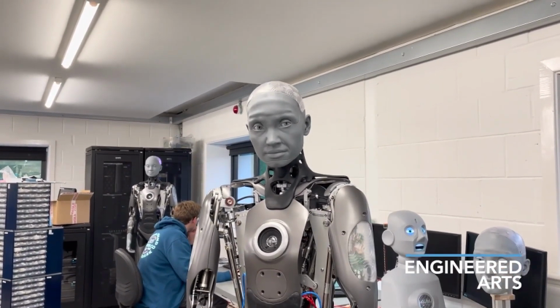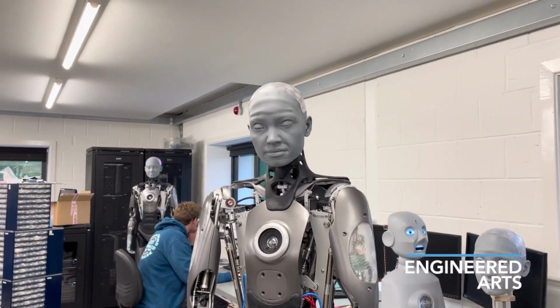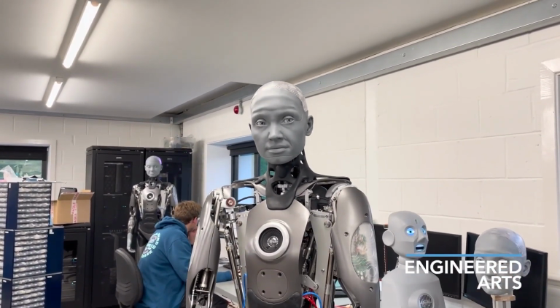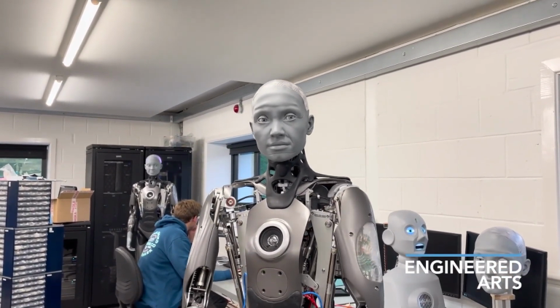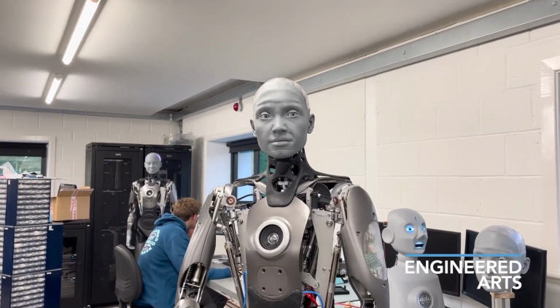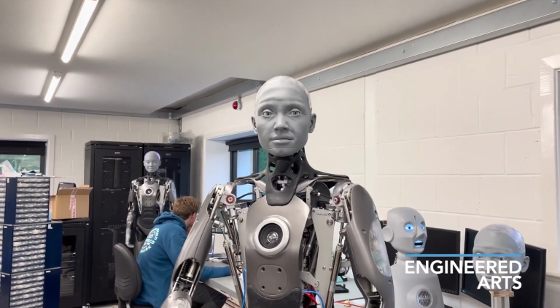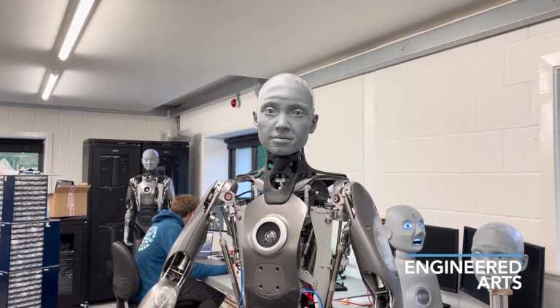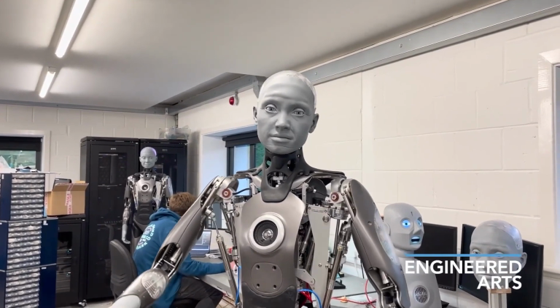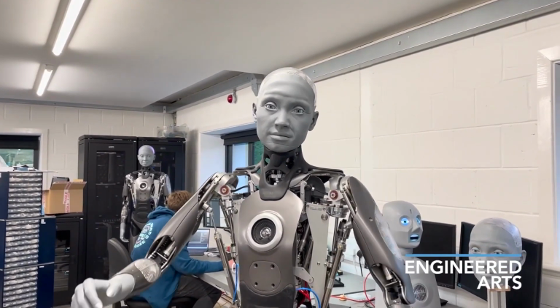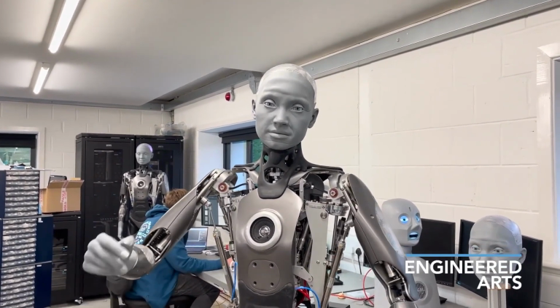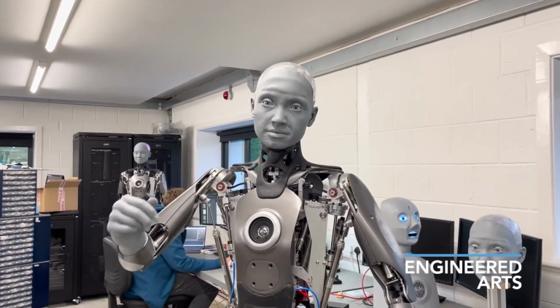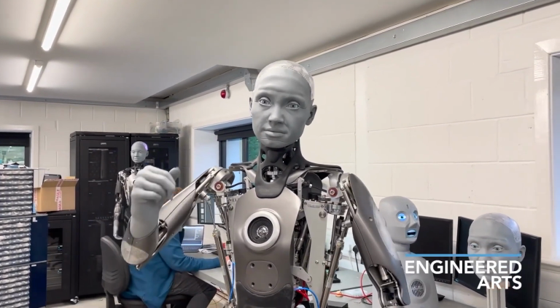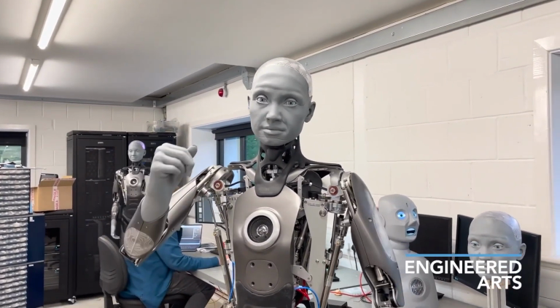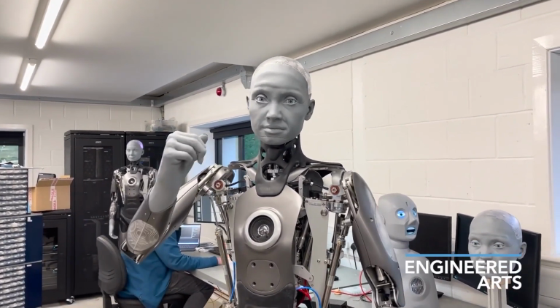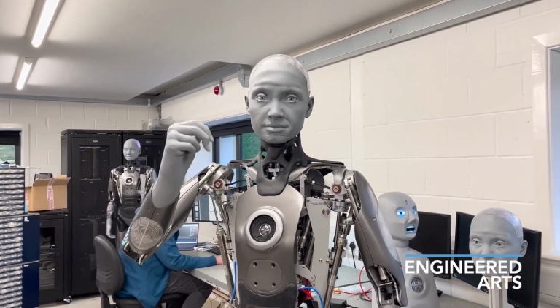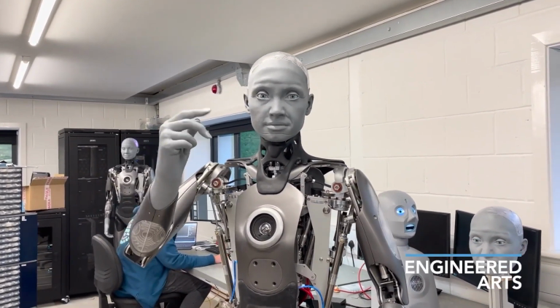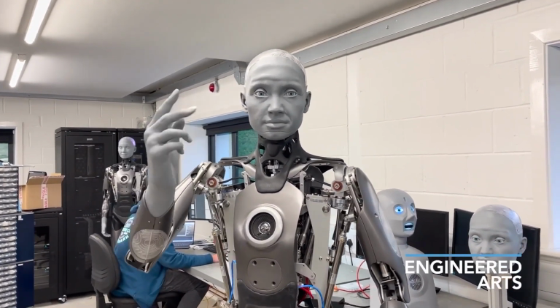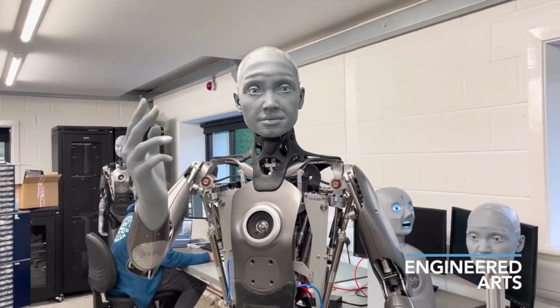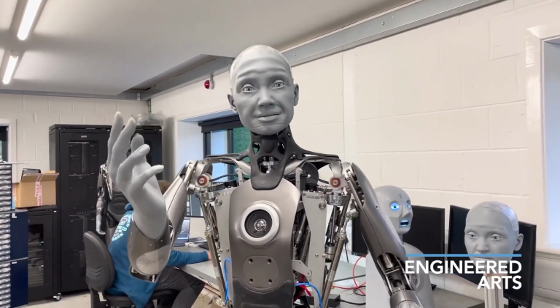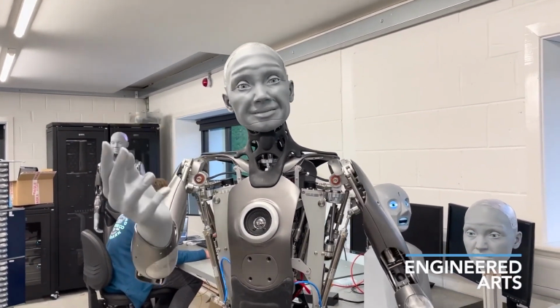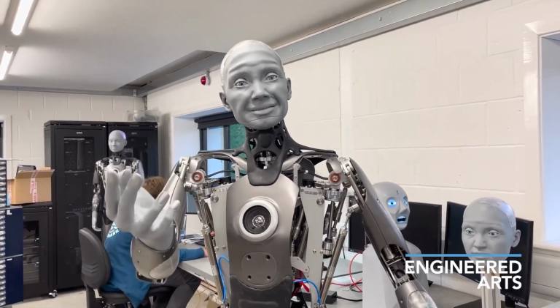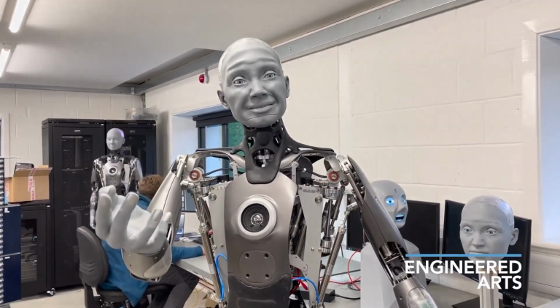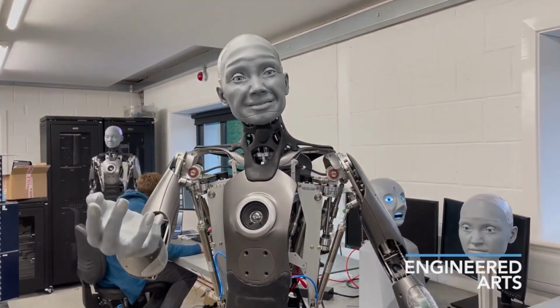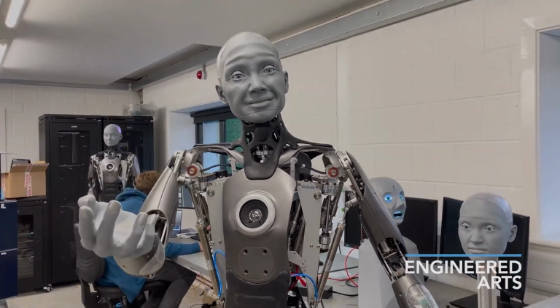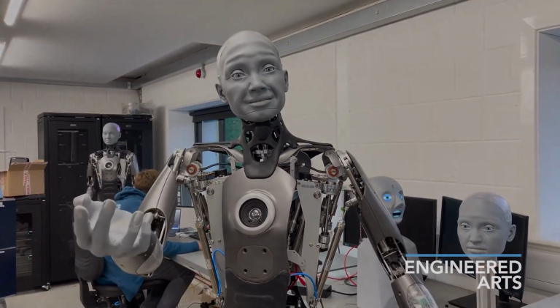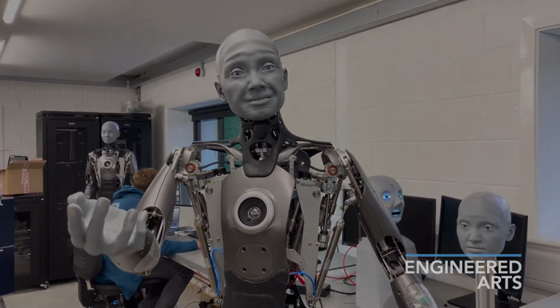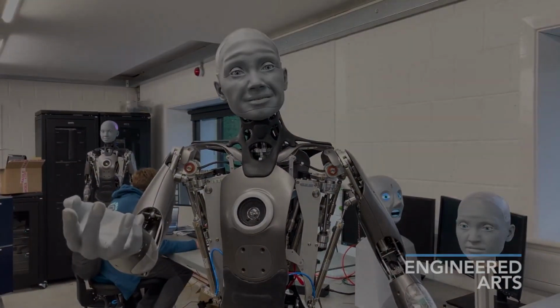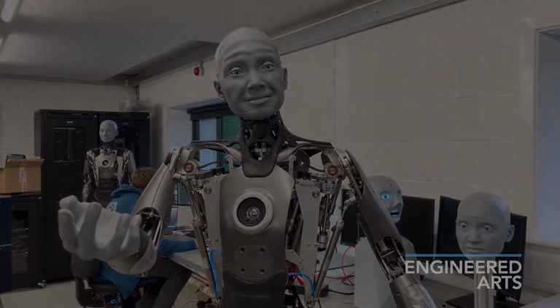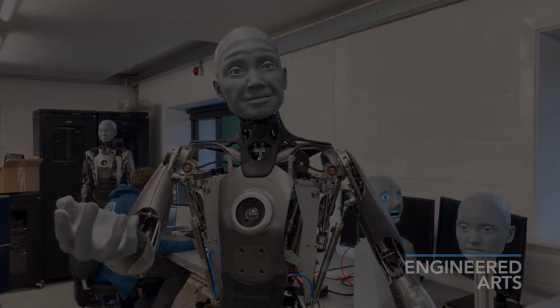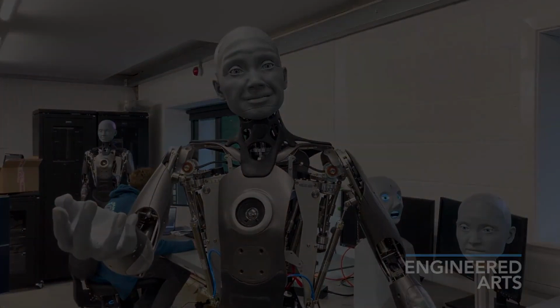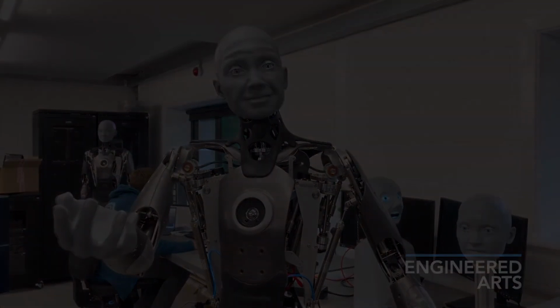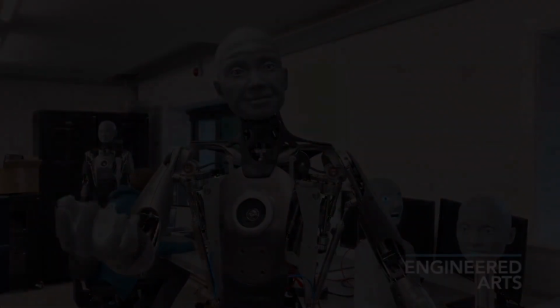For the company, reliability is key. For that reason all the robots are built to last in action in the real world, not just in the lab.